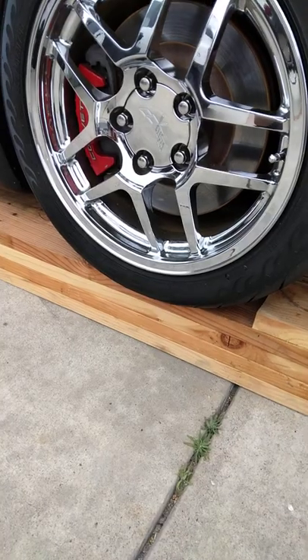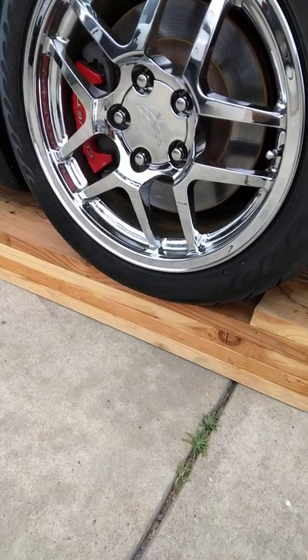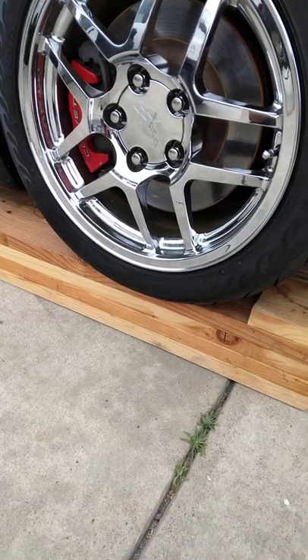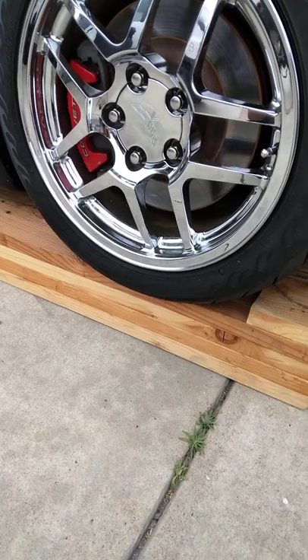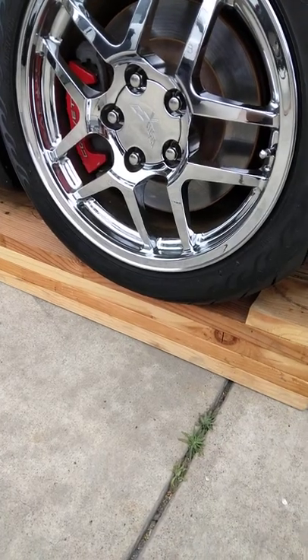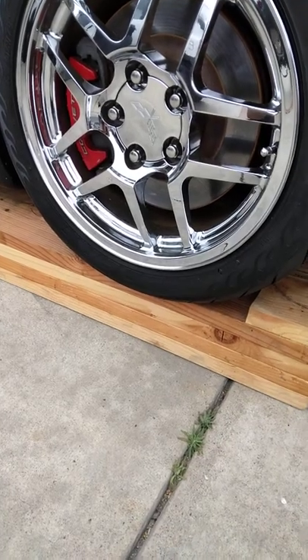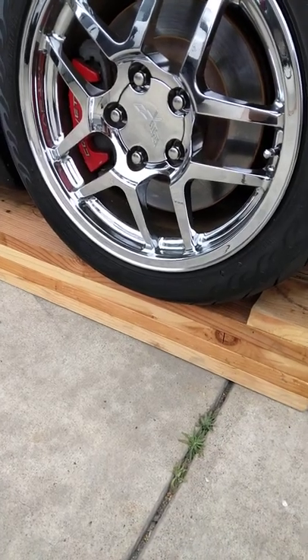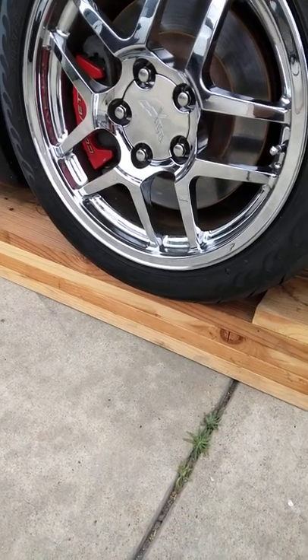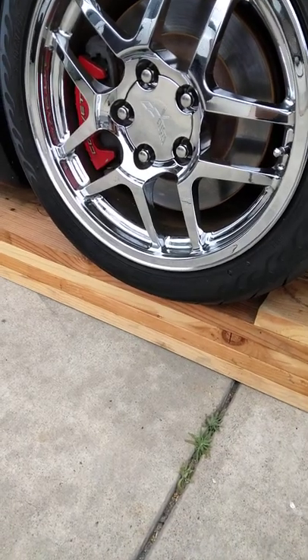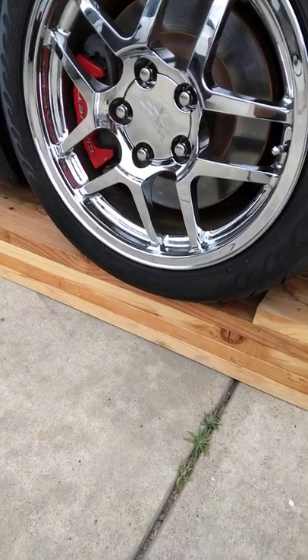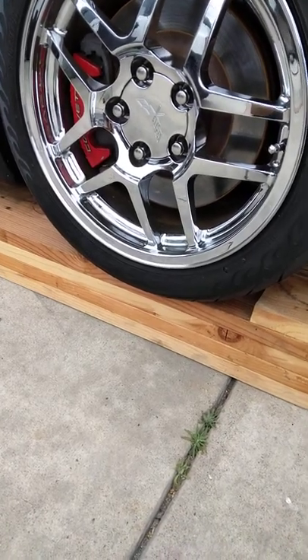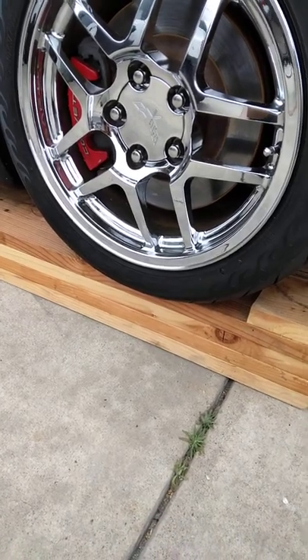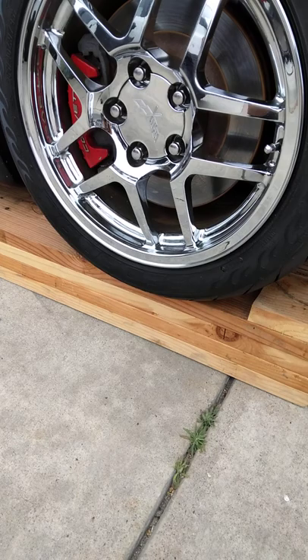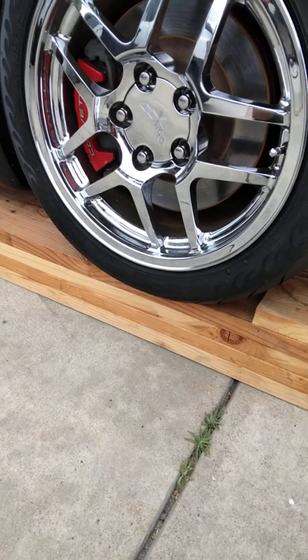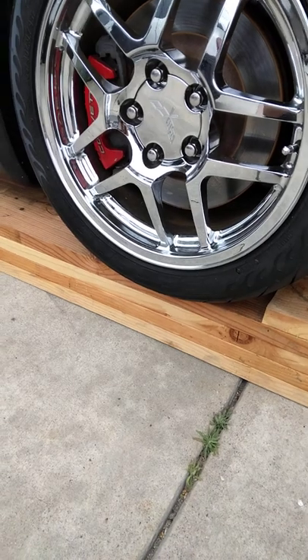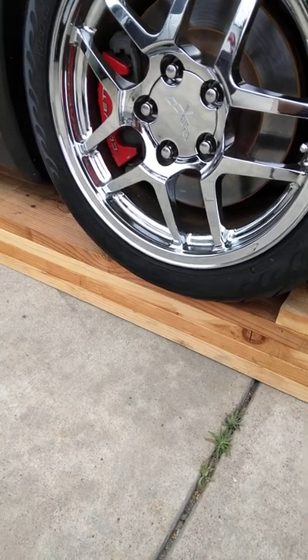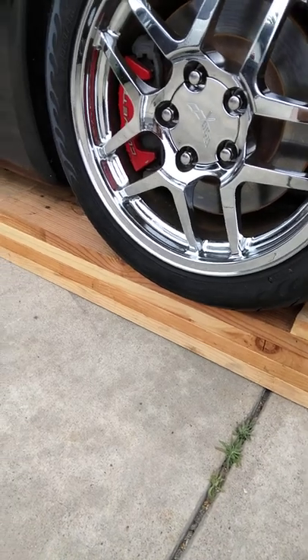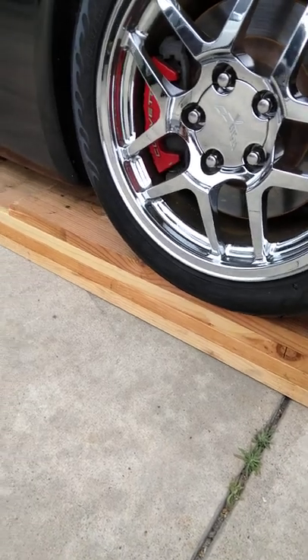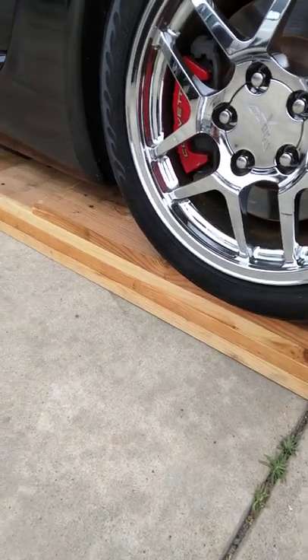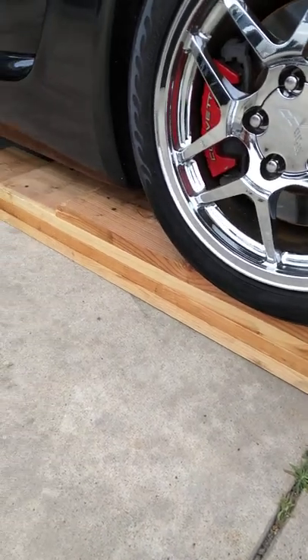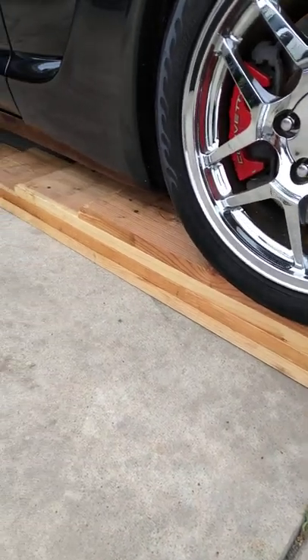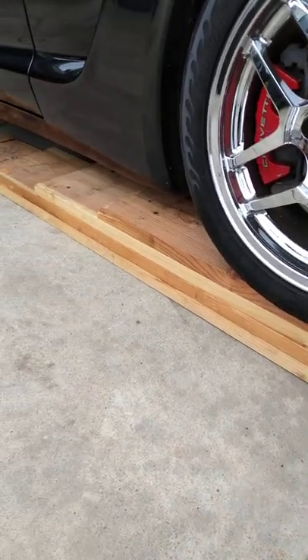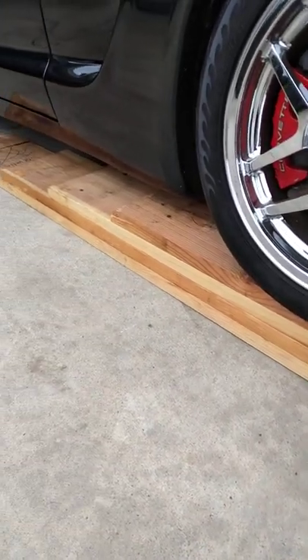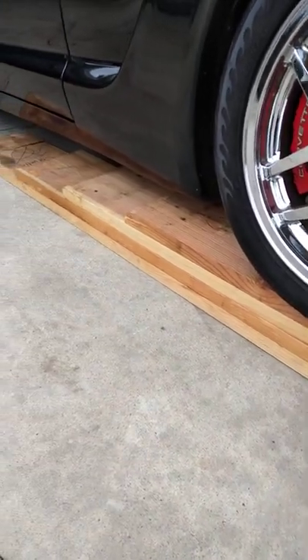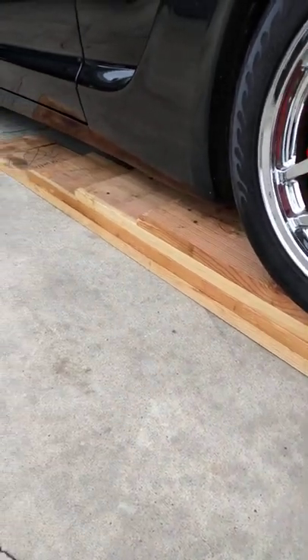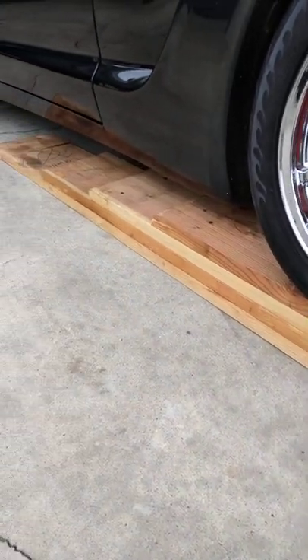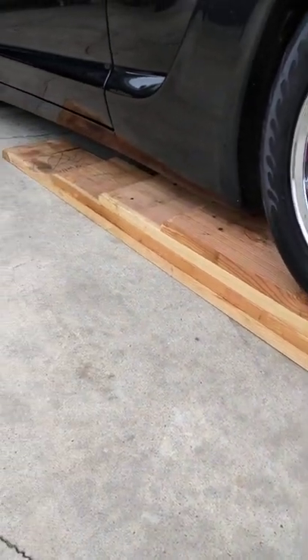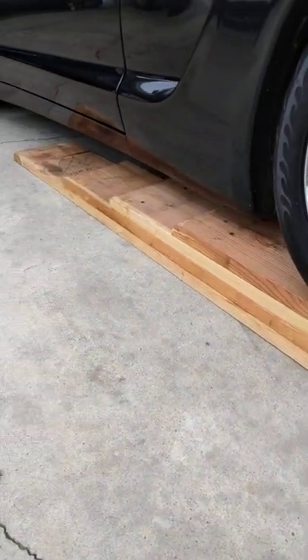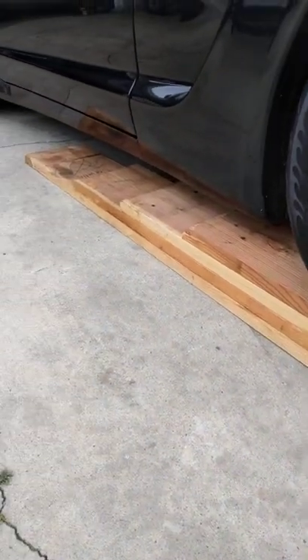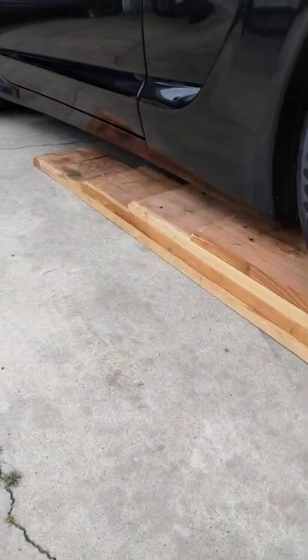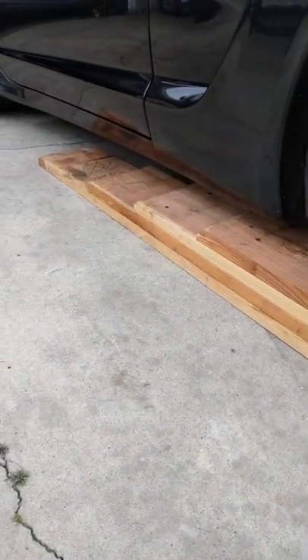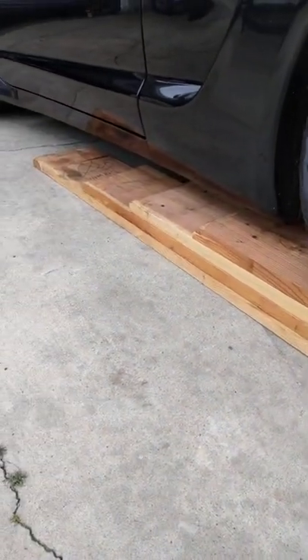How do you like my custom built Home Depot blue collar ramps?